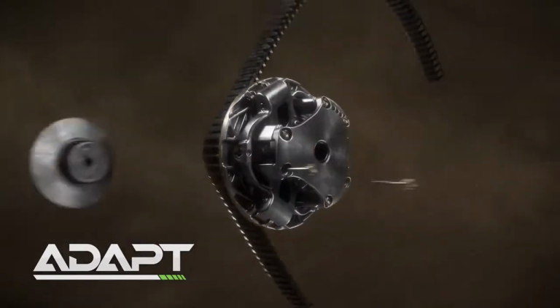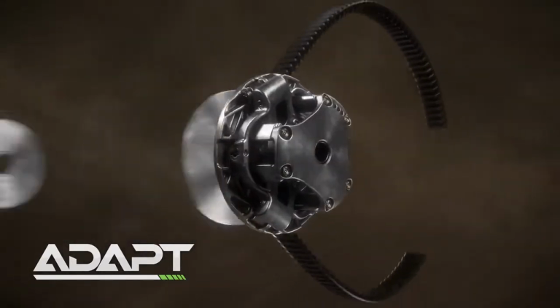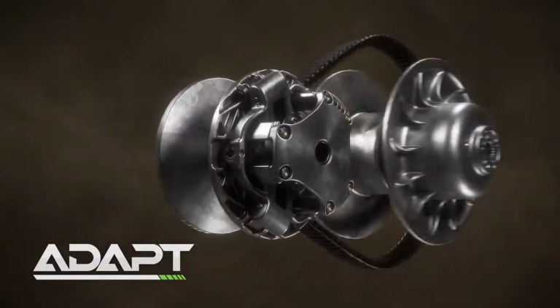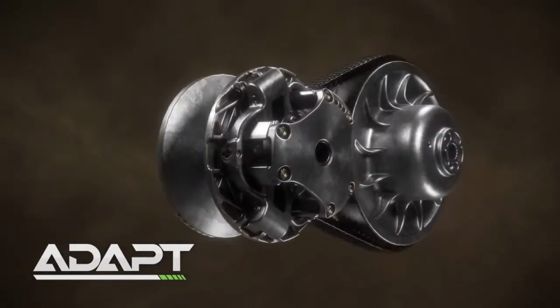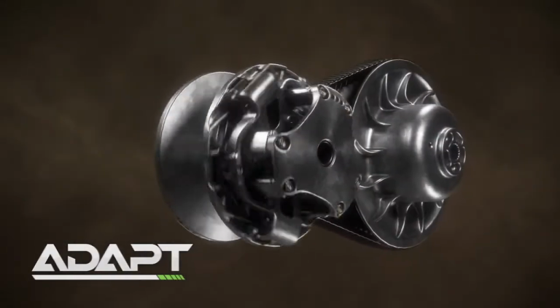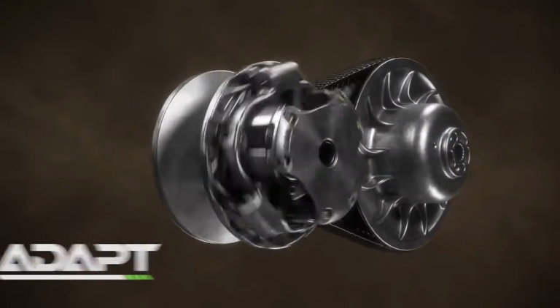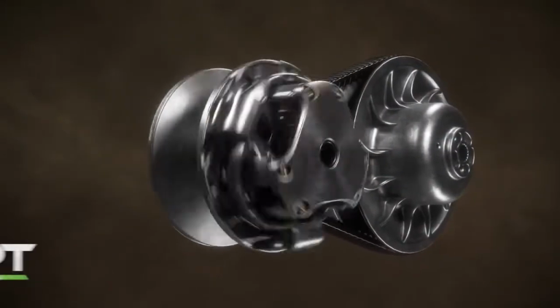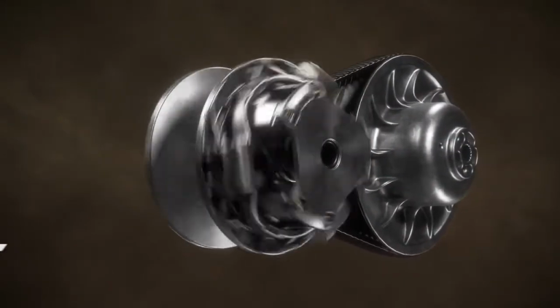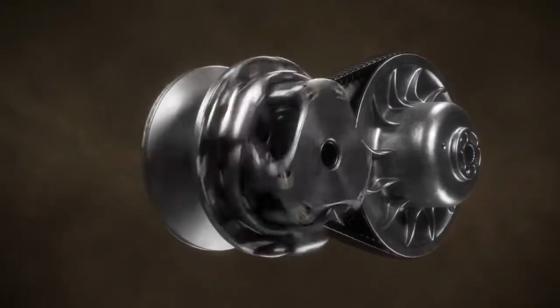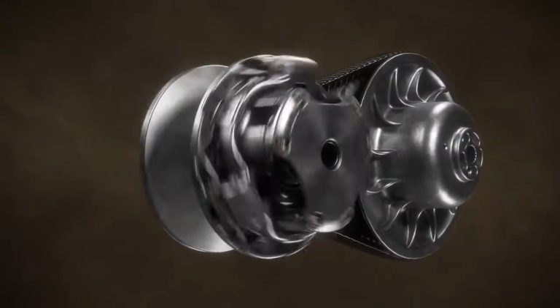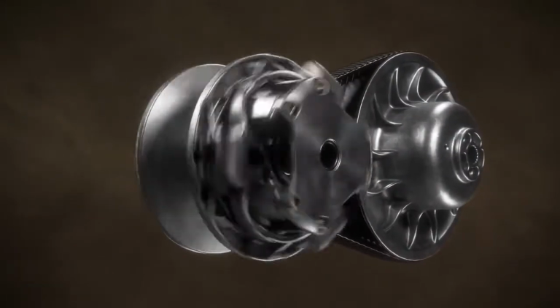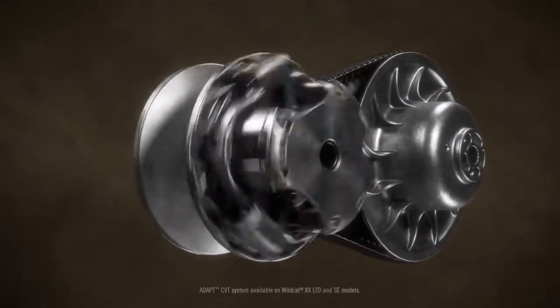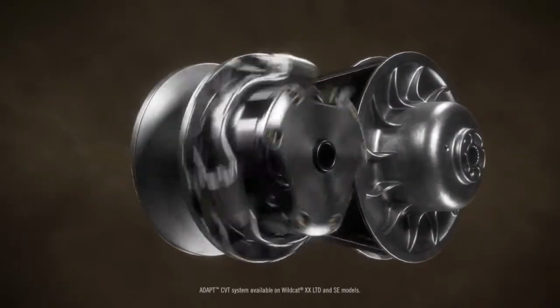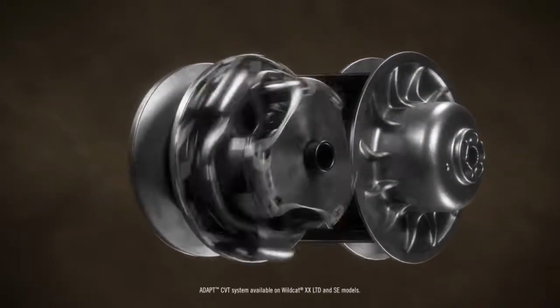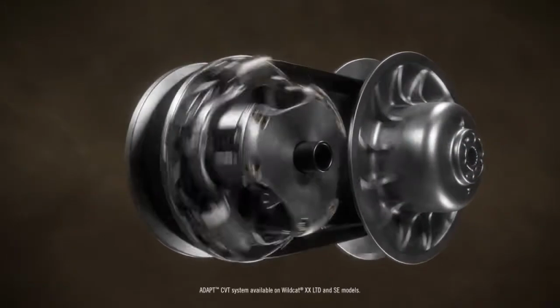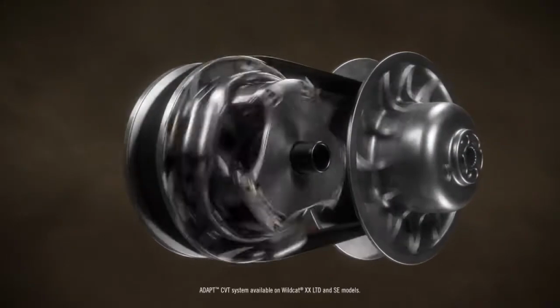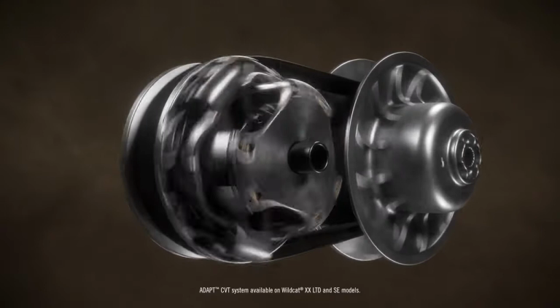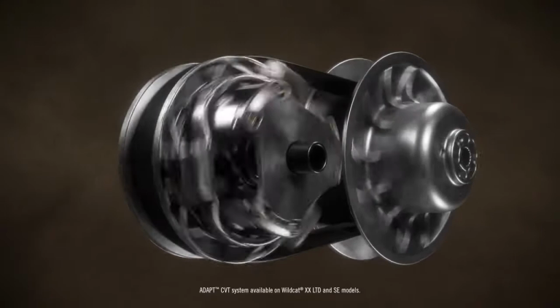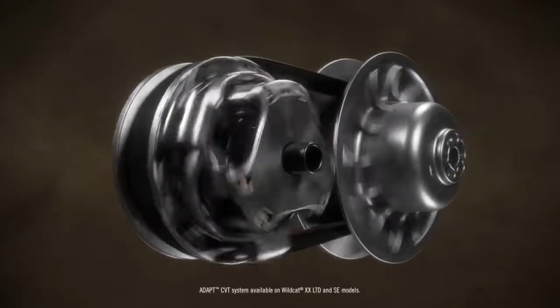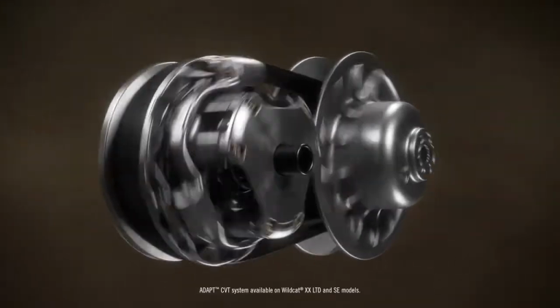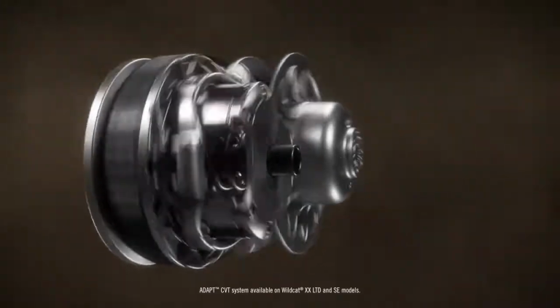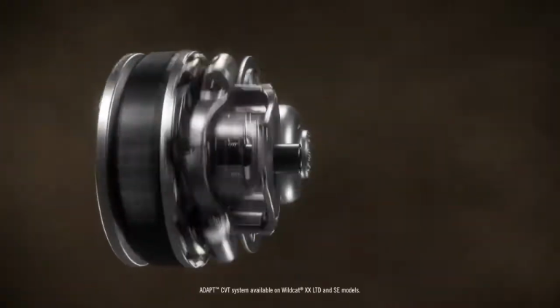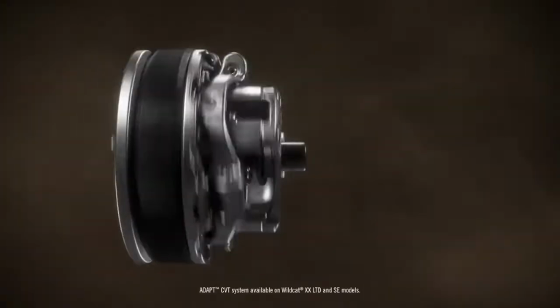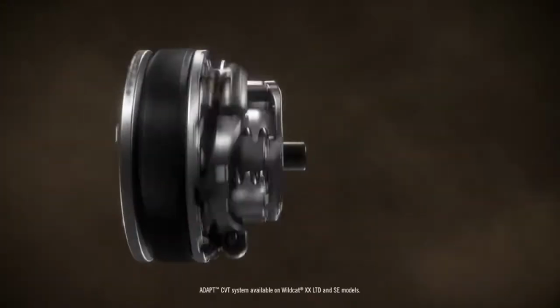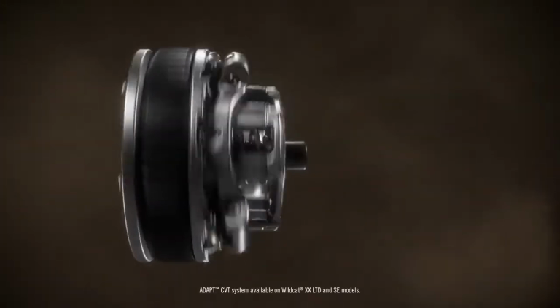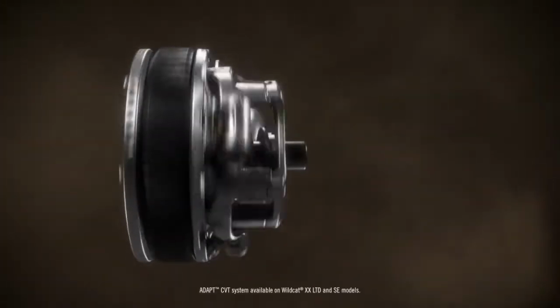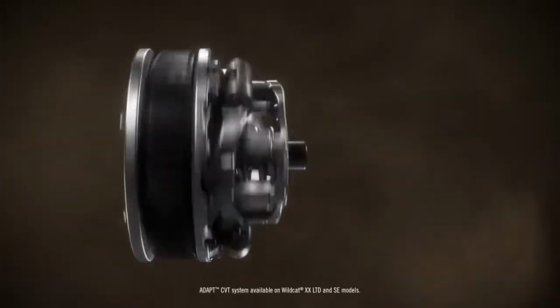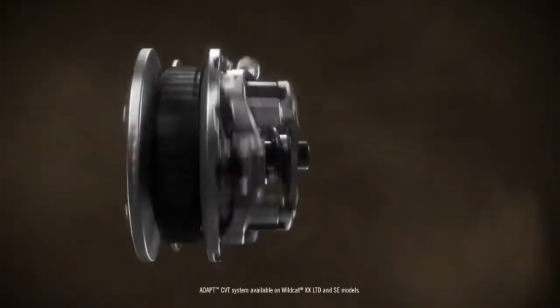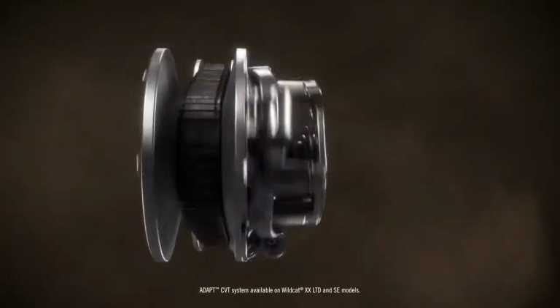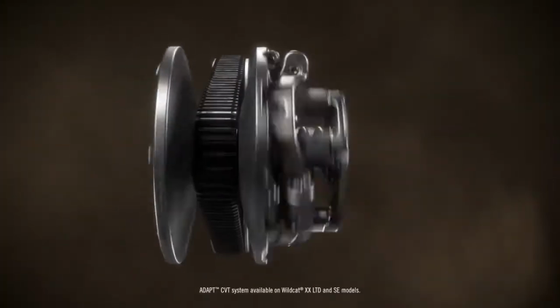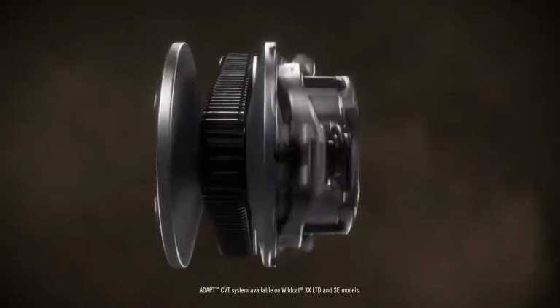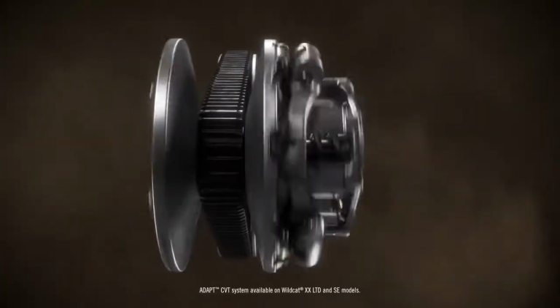This lightweight design gives you smoother power delivery, fast reactions, and even faster acceleration.